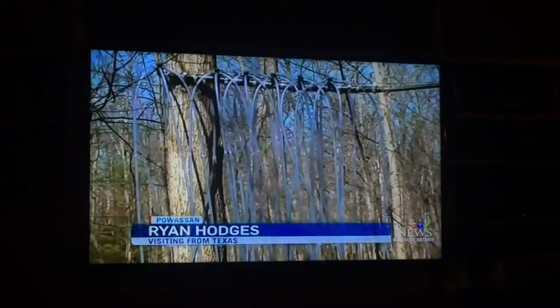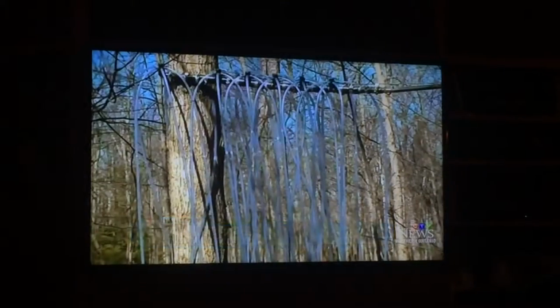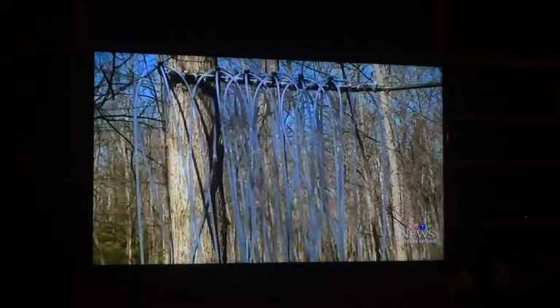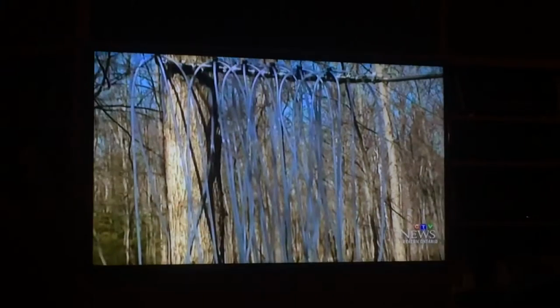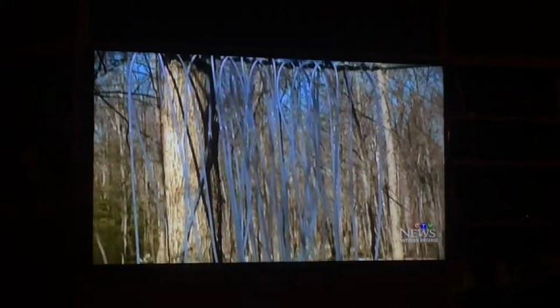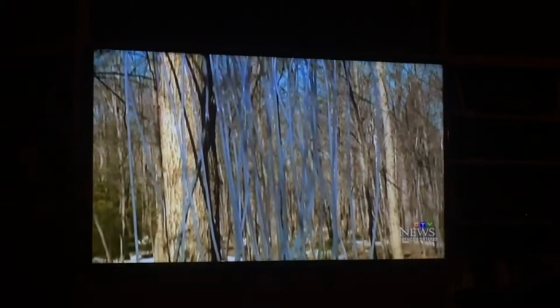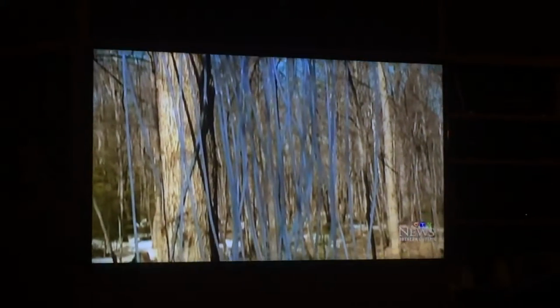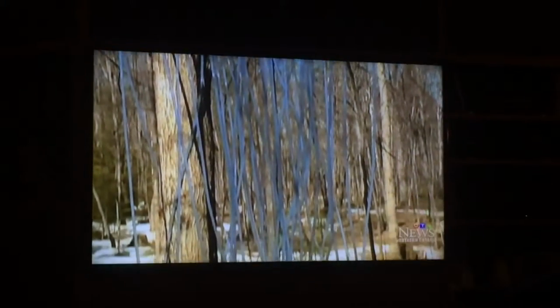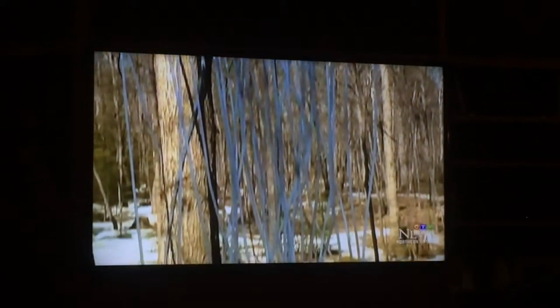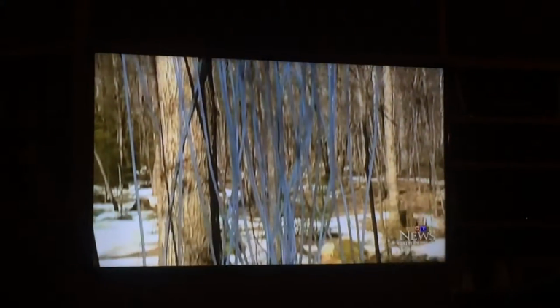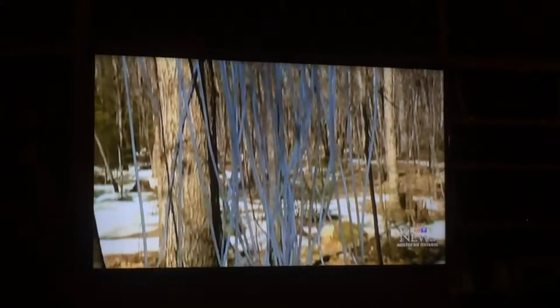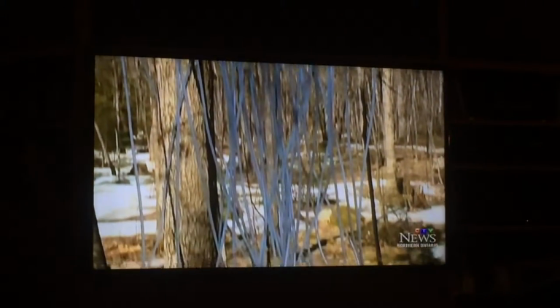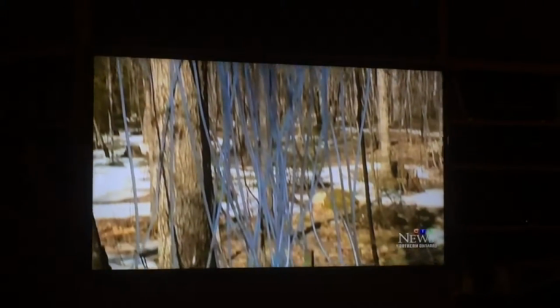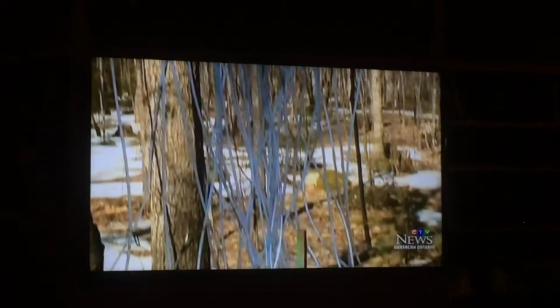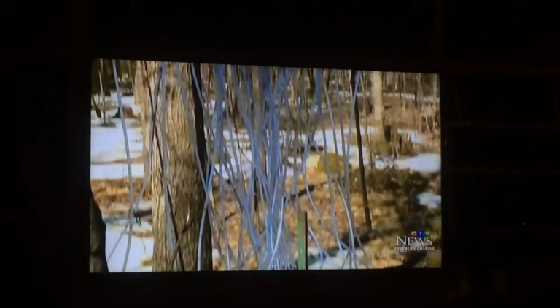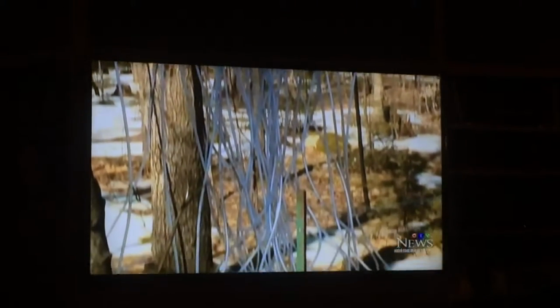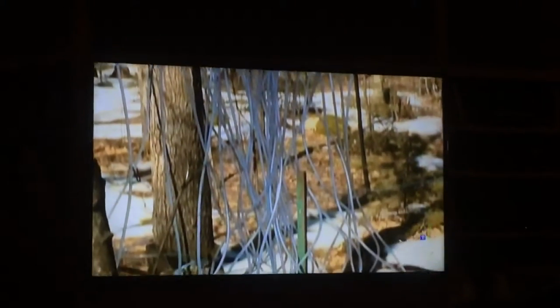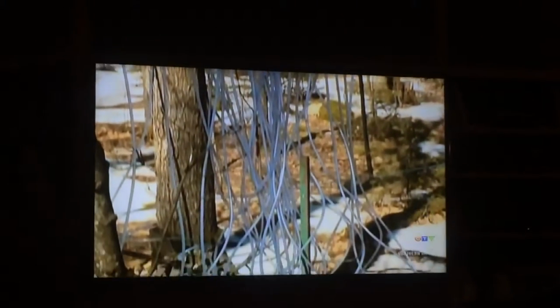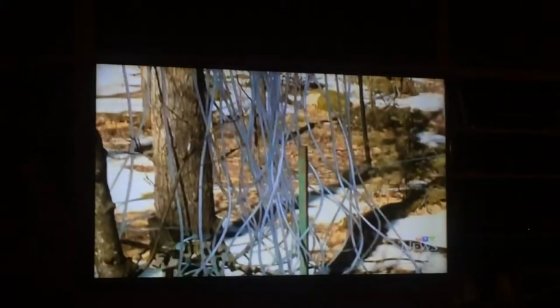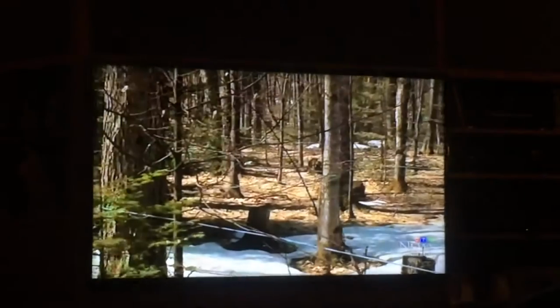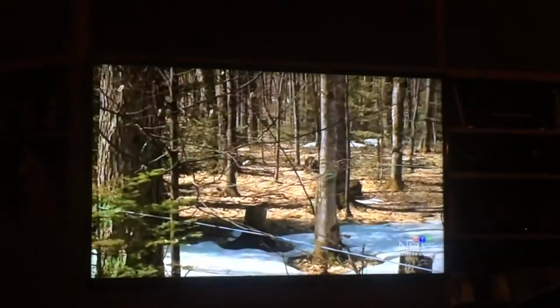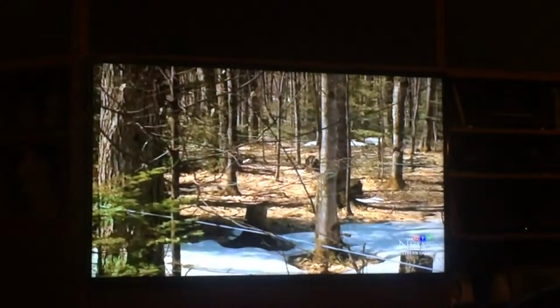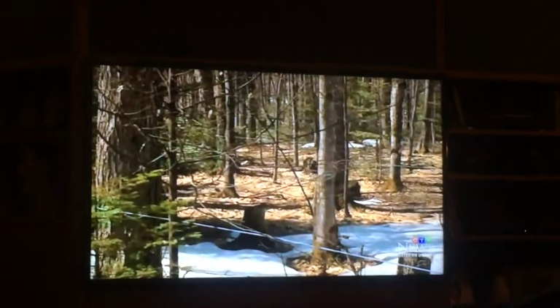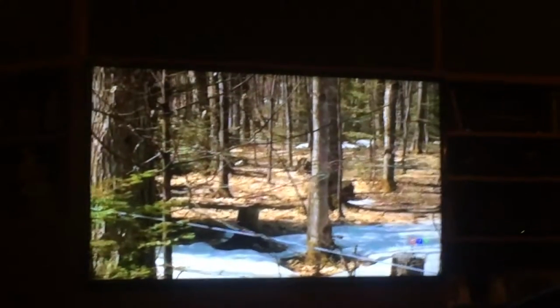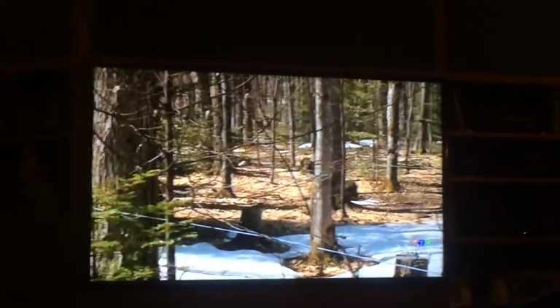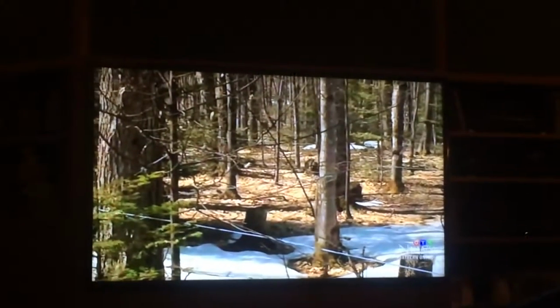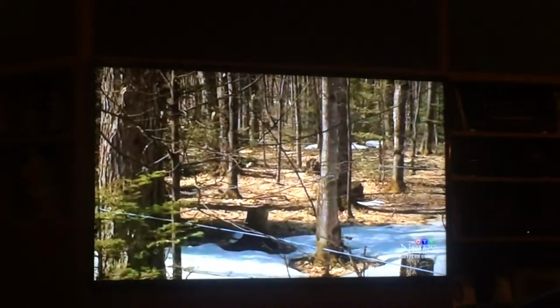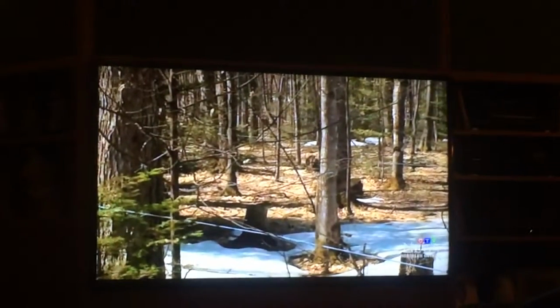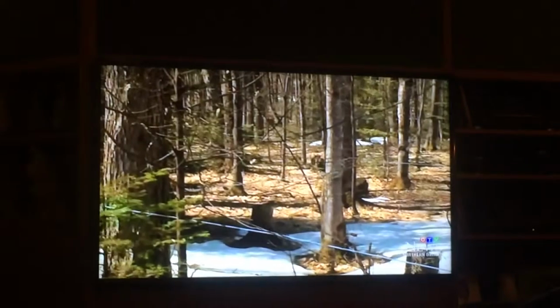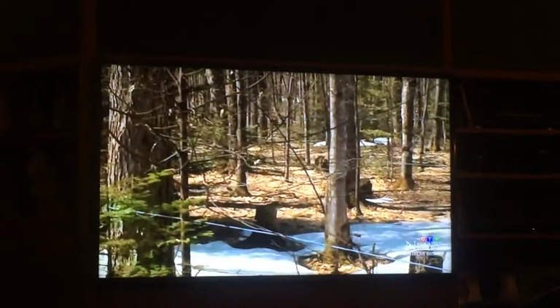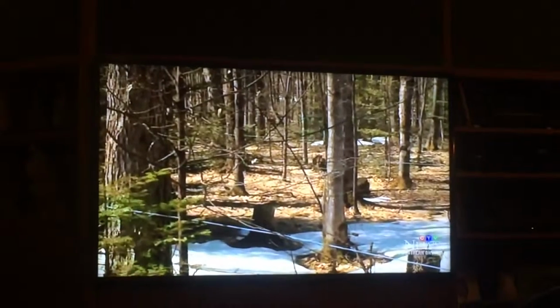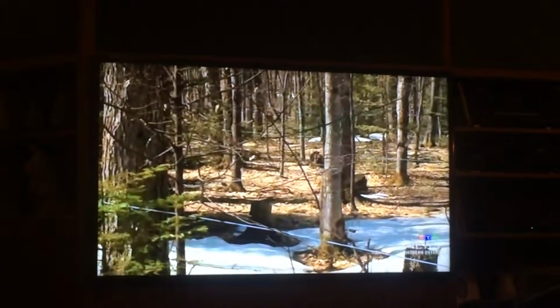It's not just one tree that's tapped, but a whole maze — a network — to make maple syrup.